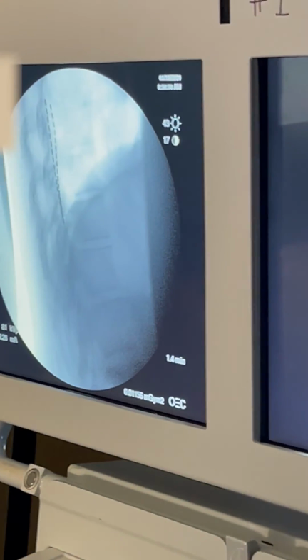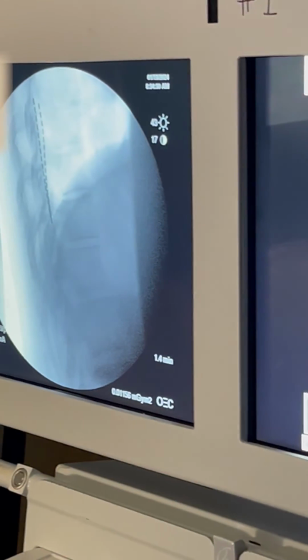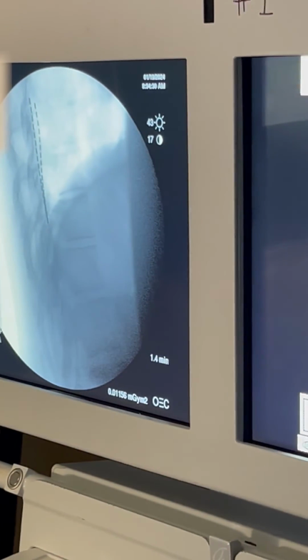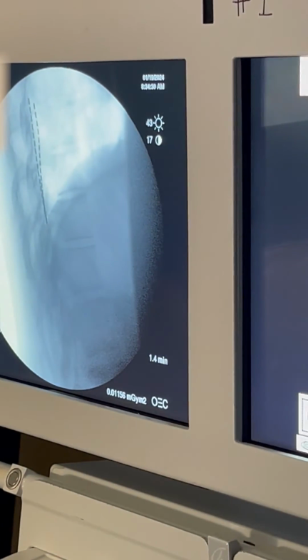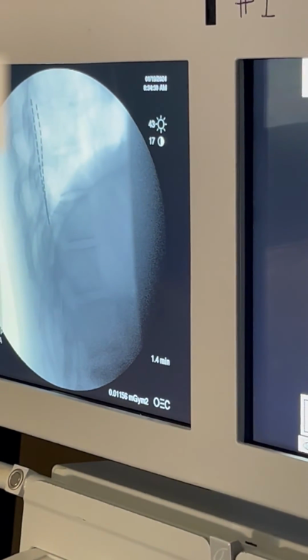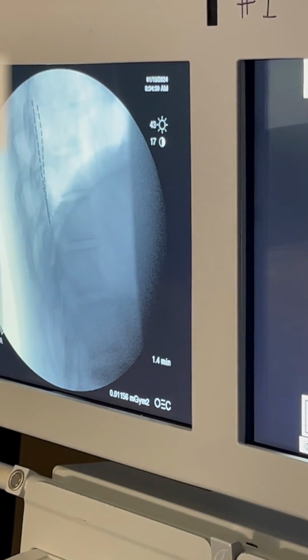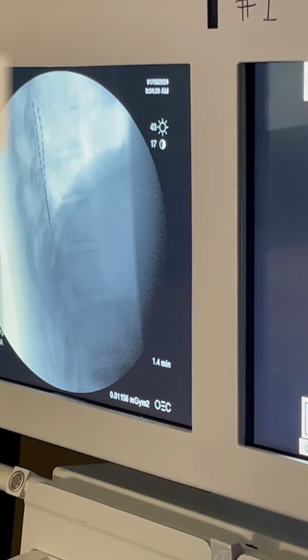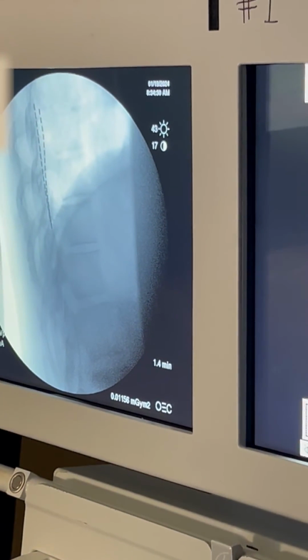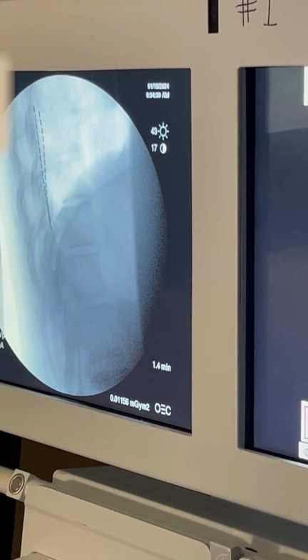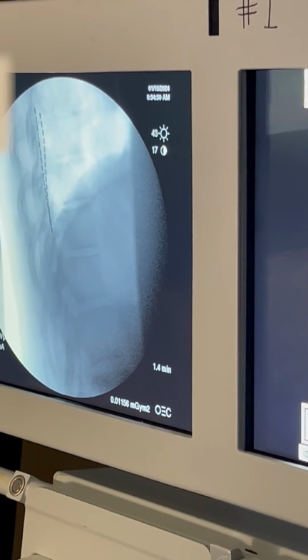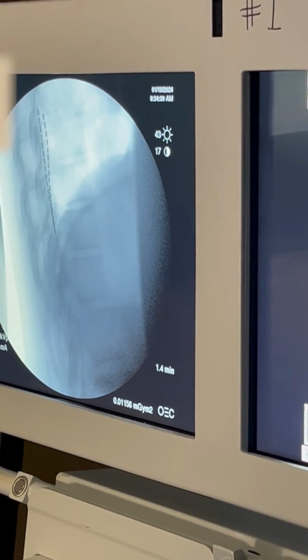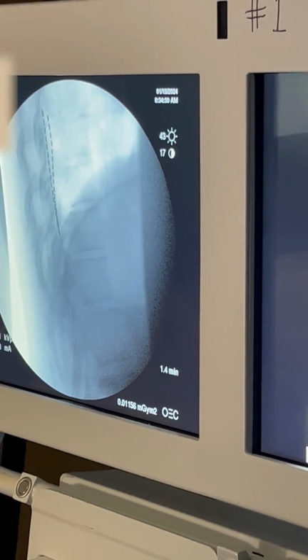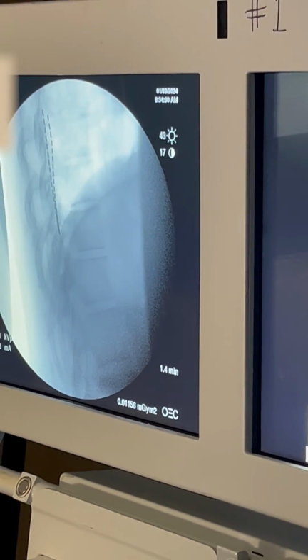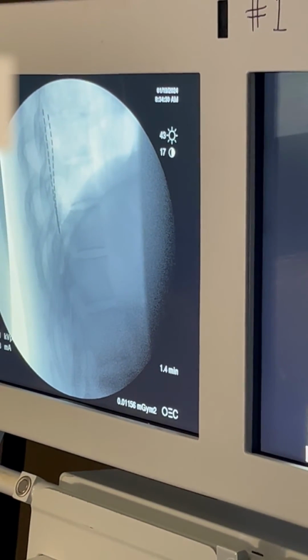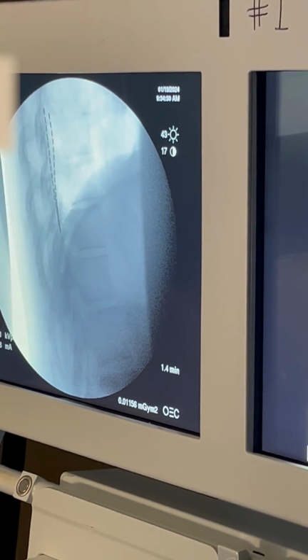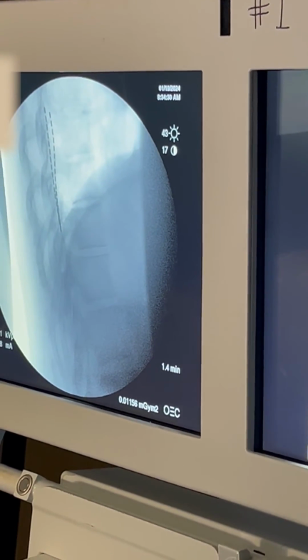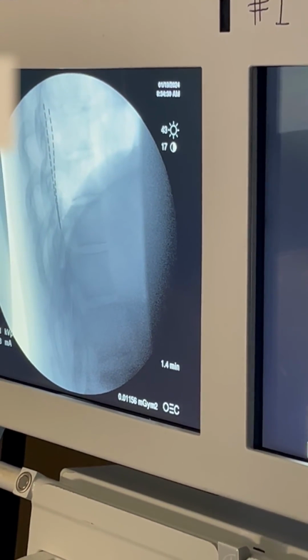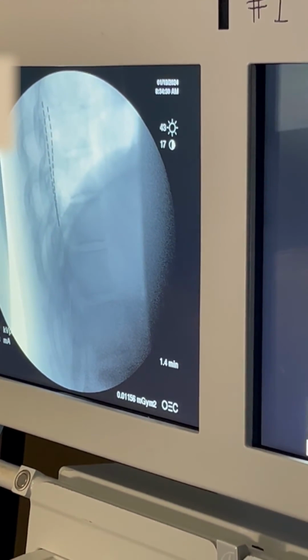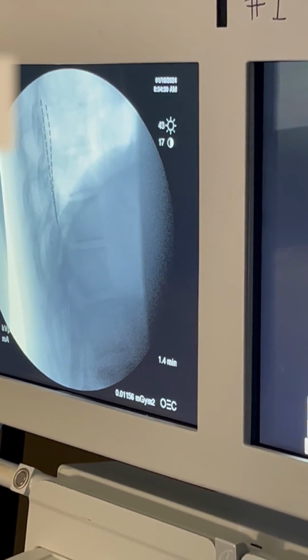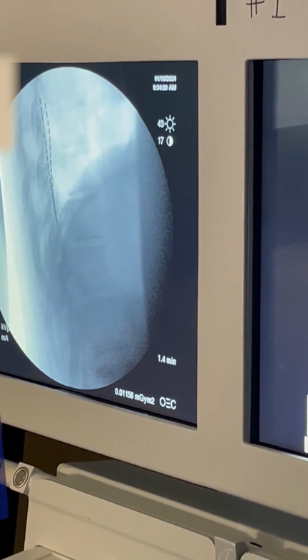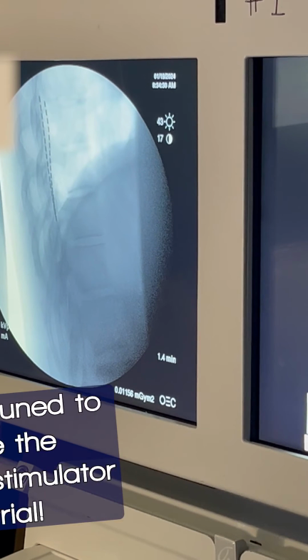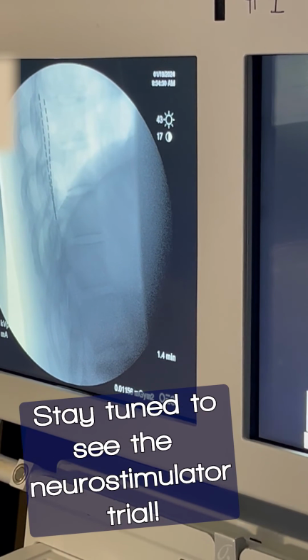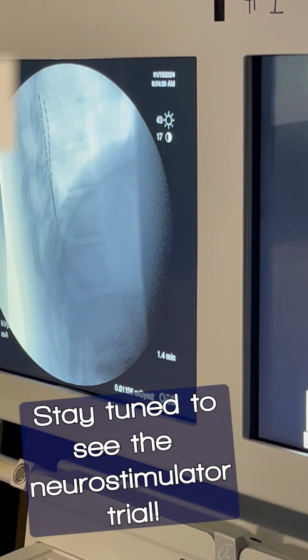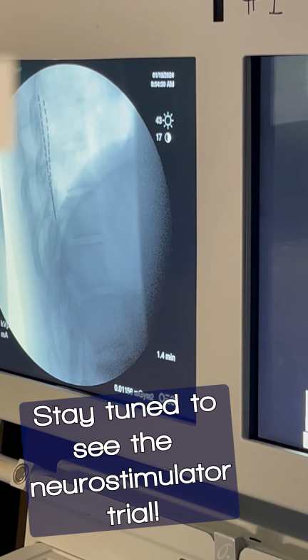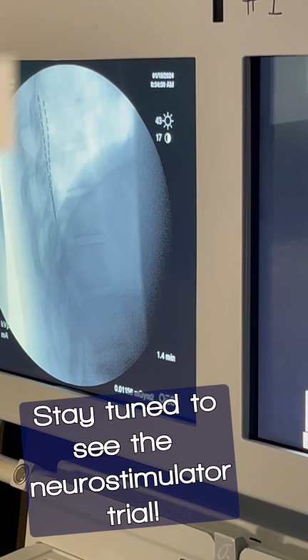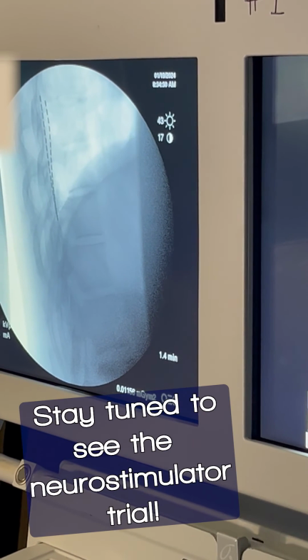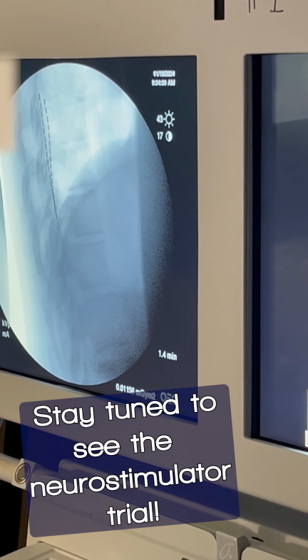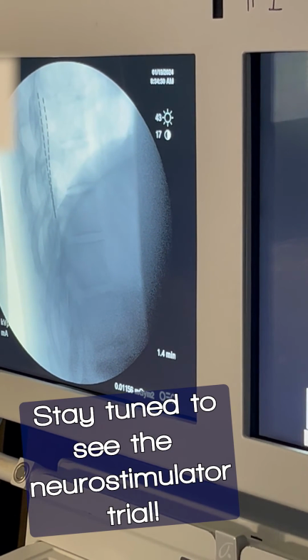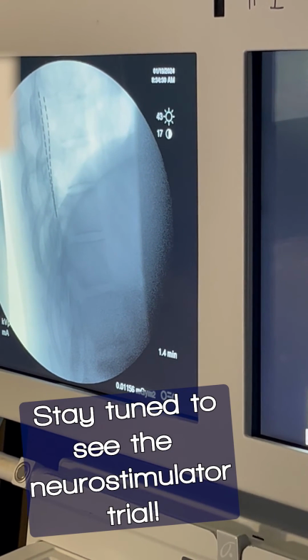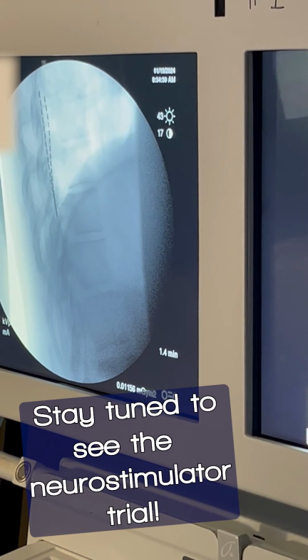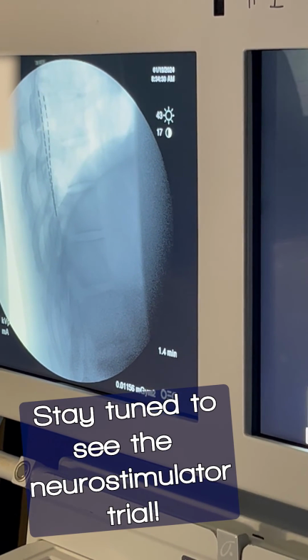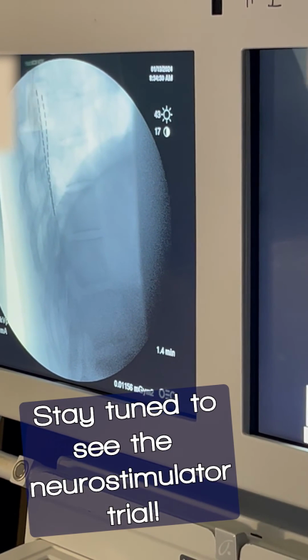Now we're going to show you the lateral posterior view. This patient has some scoliosis, so there's a little parallax — they are posterior in the canal.